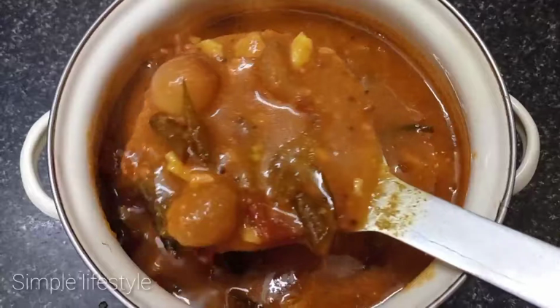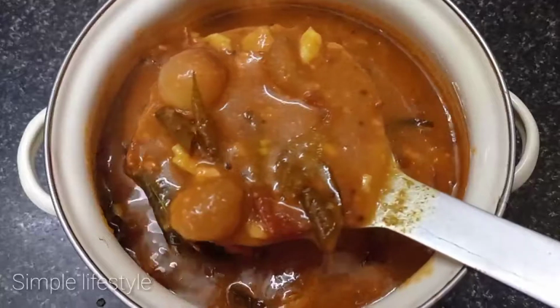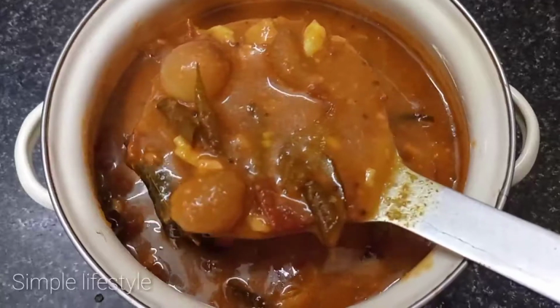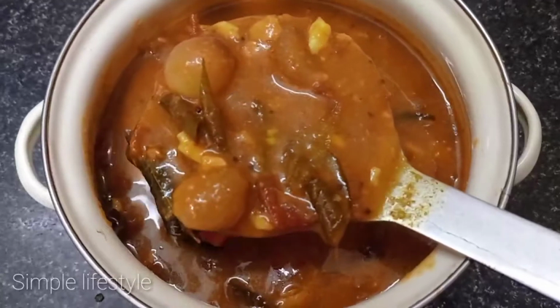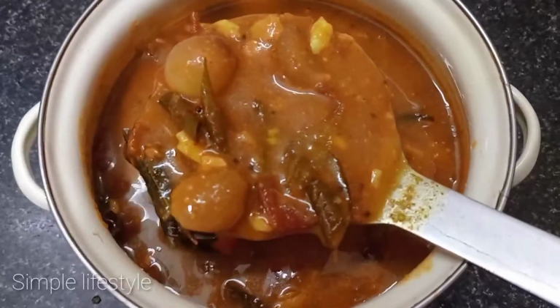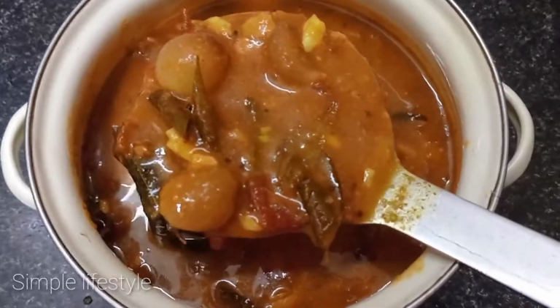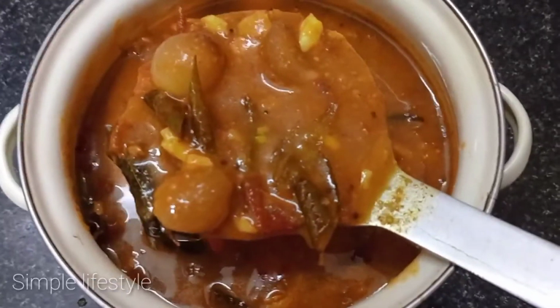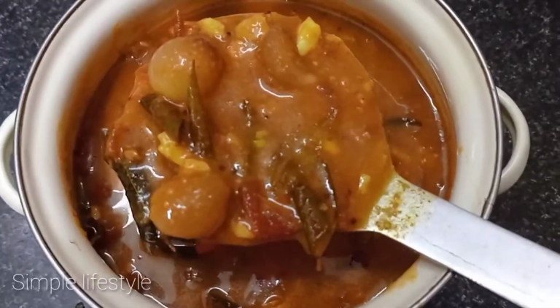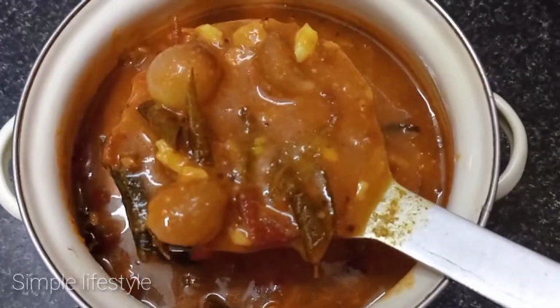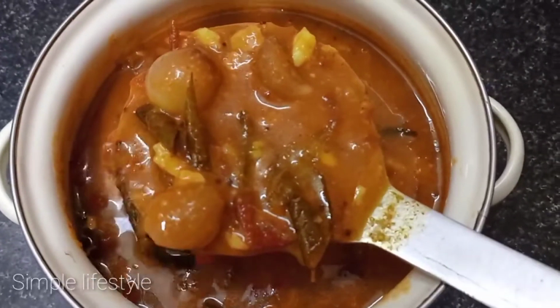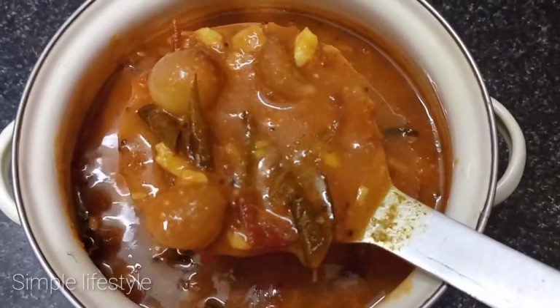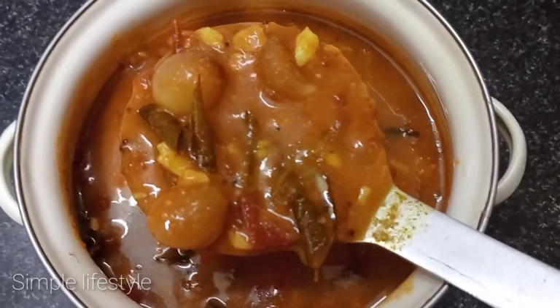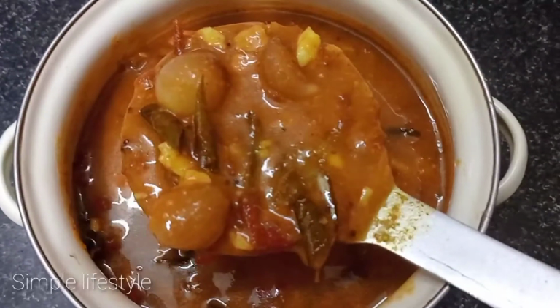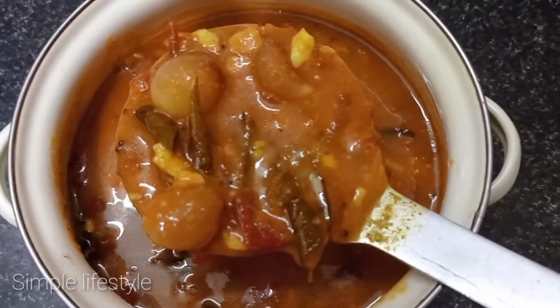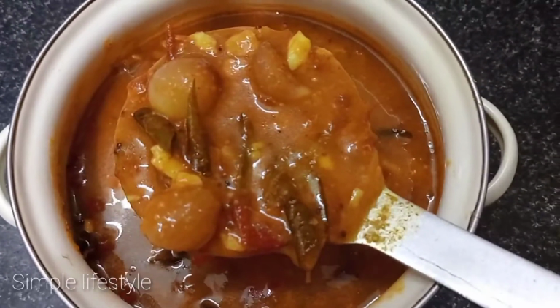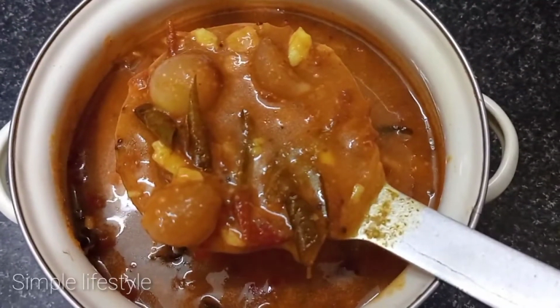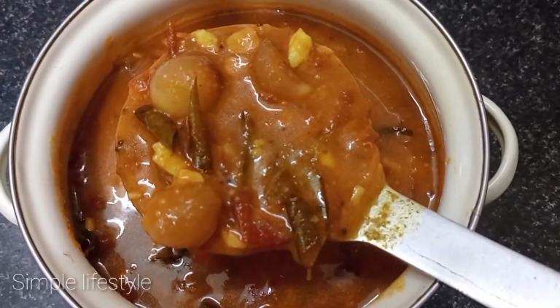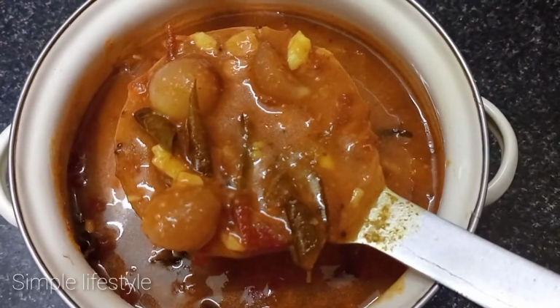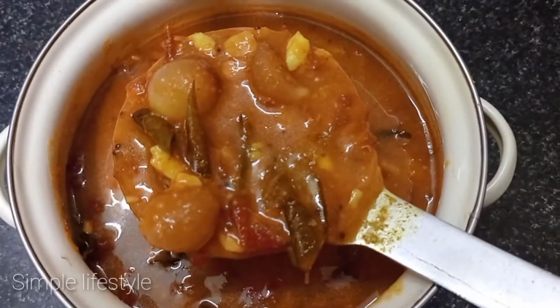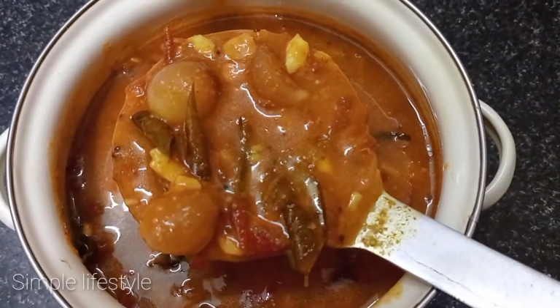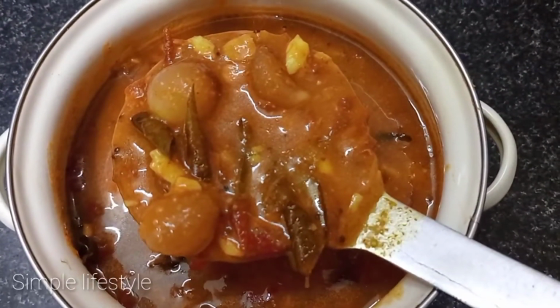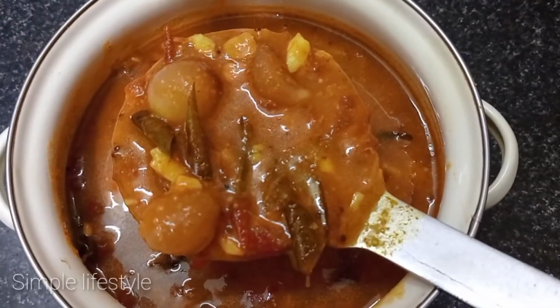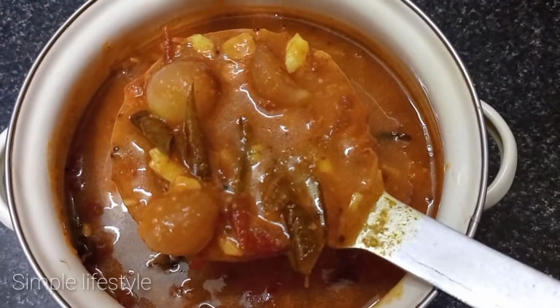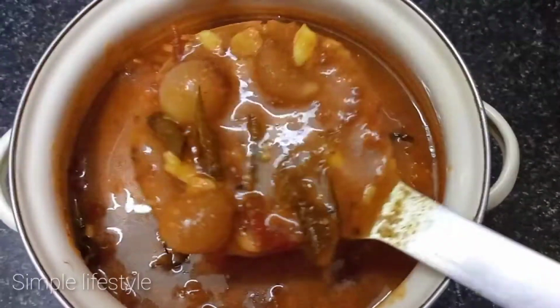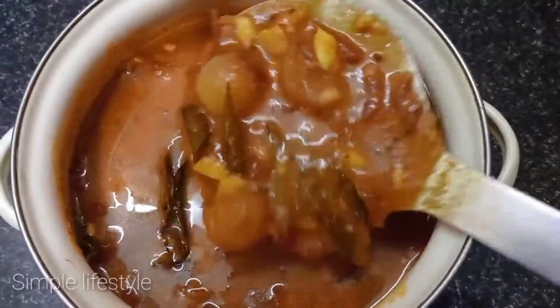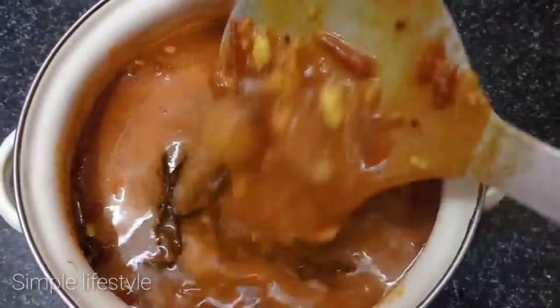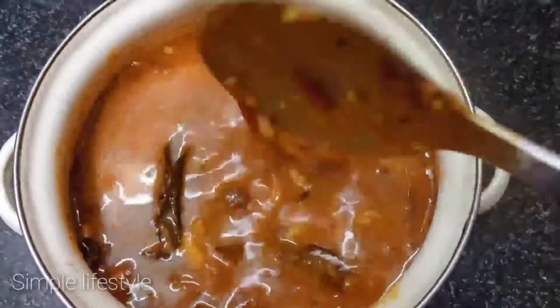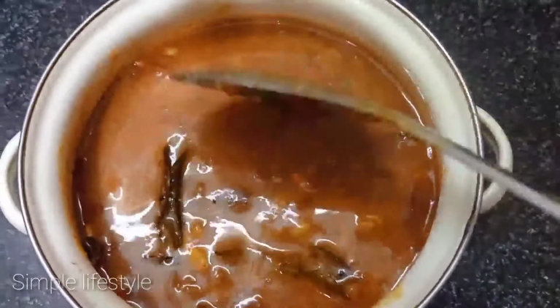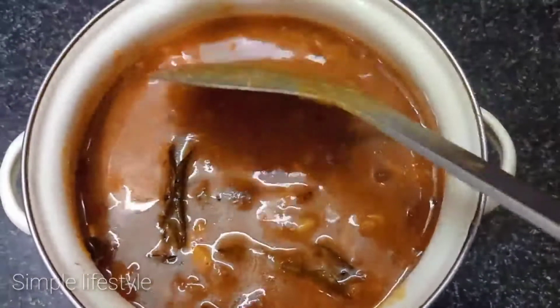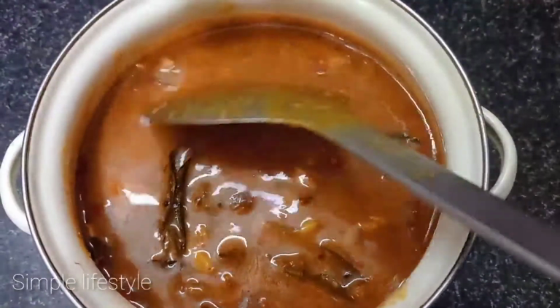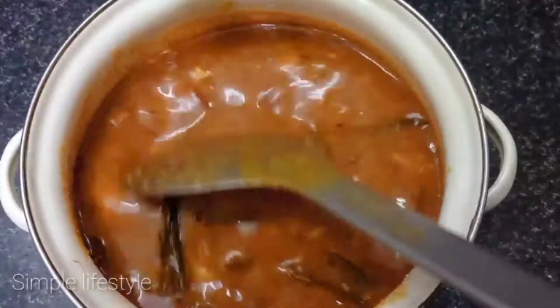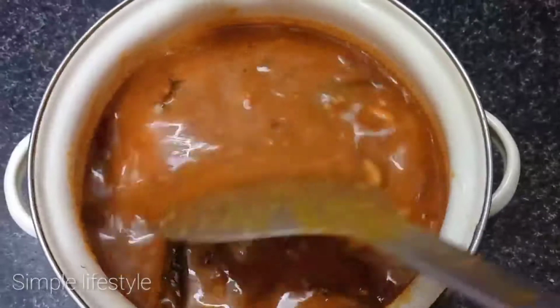Welcome back to Simple Lifestyle. In our cooking series, we will see the cooking of puli kohlambas.